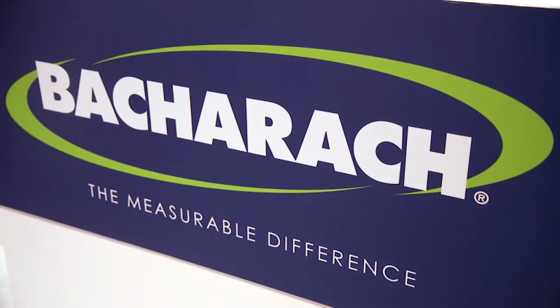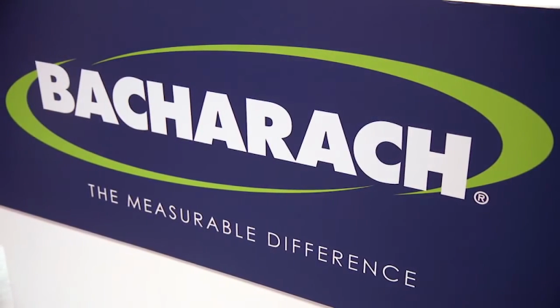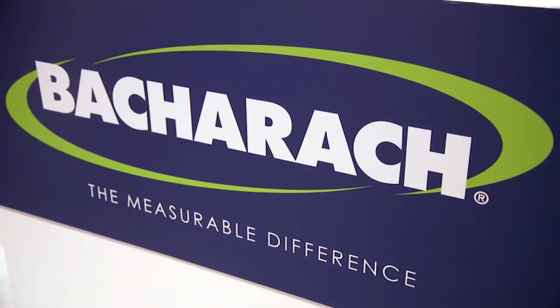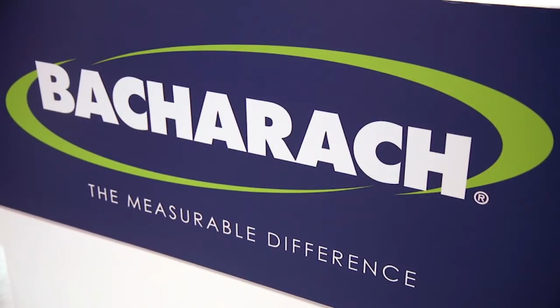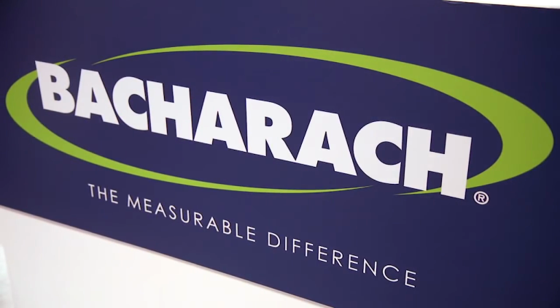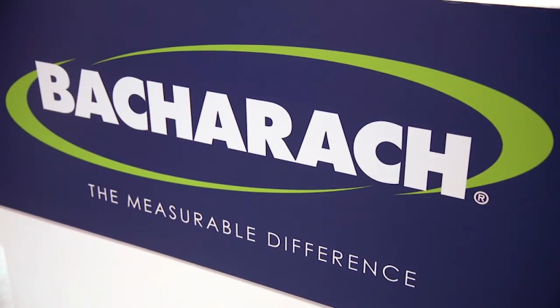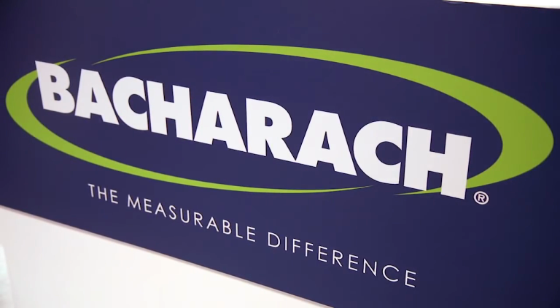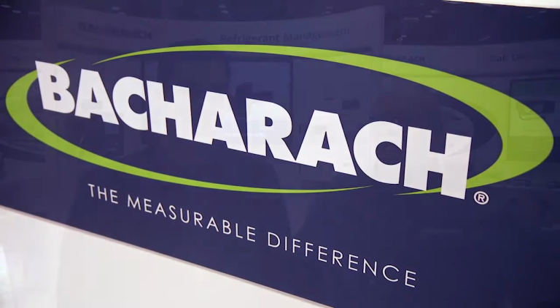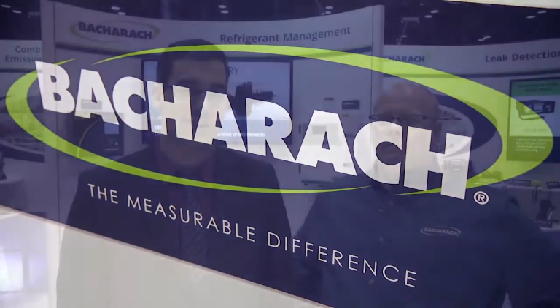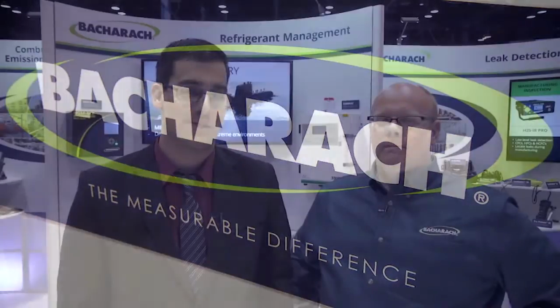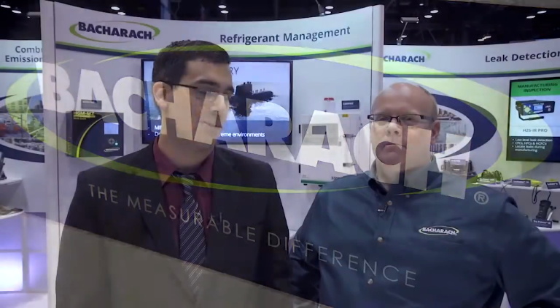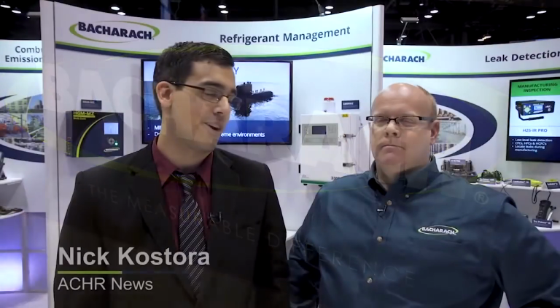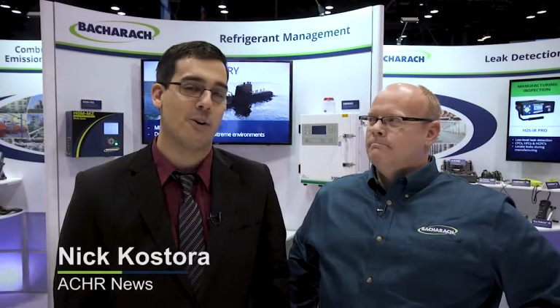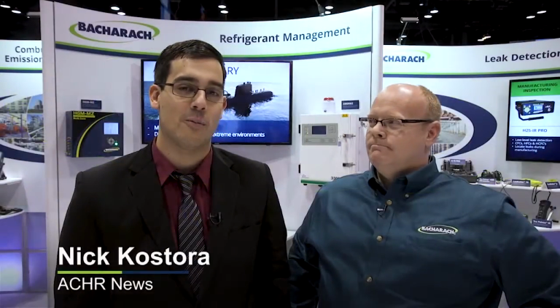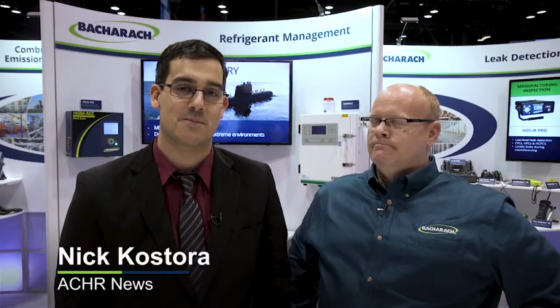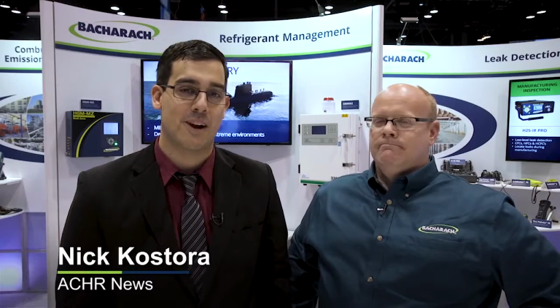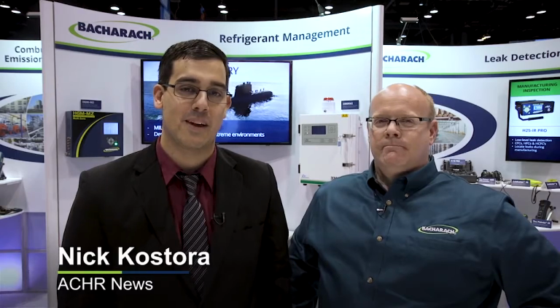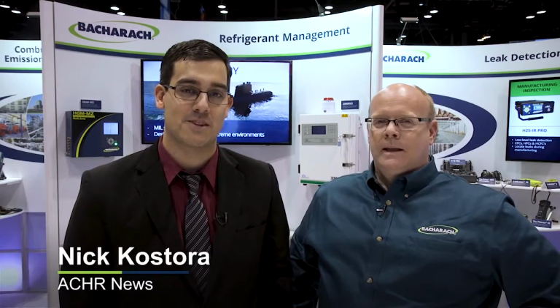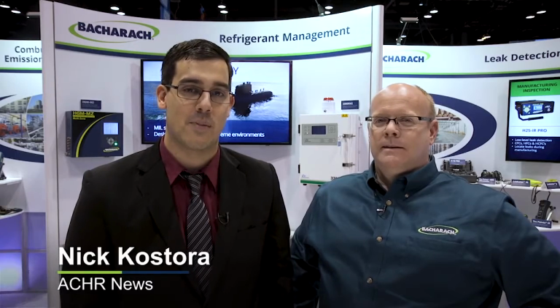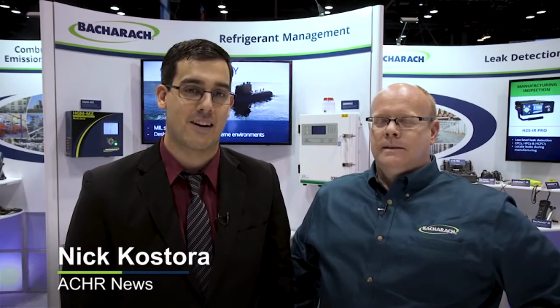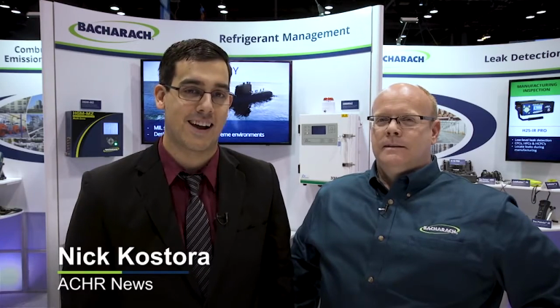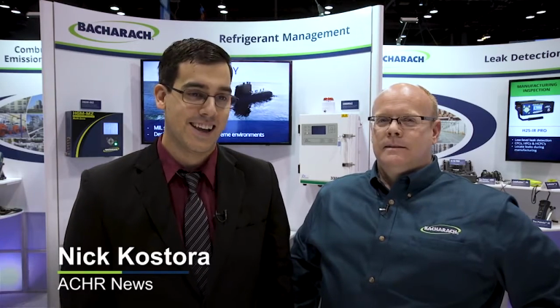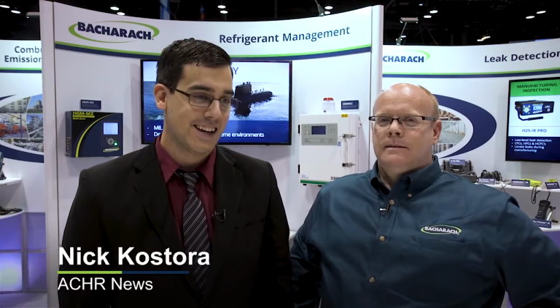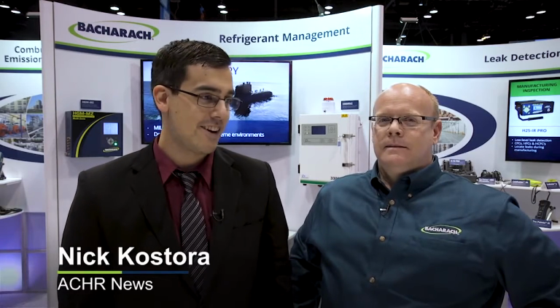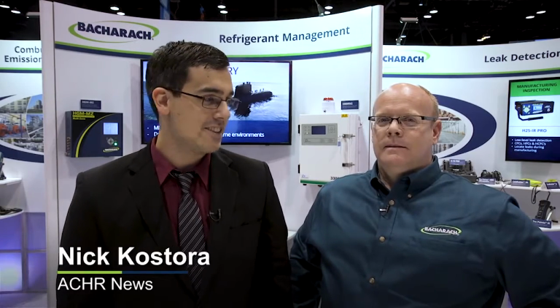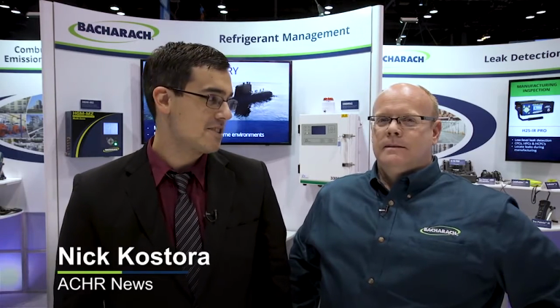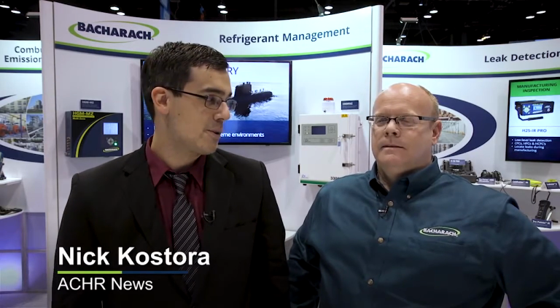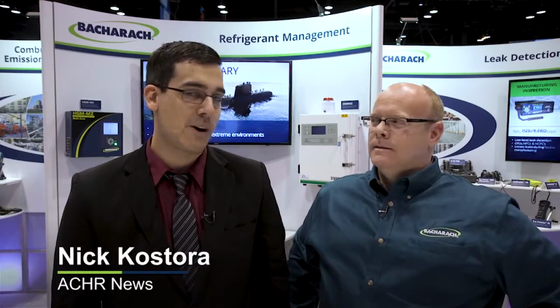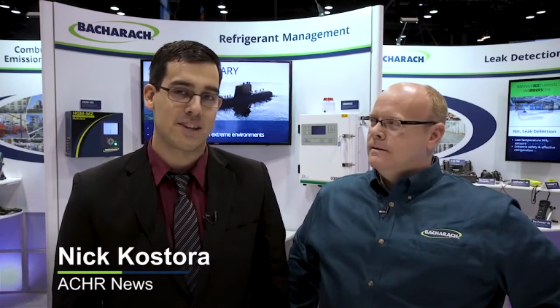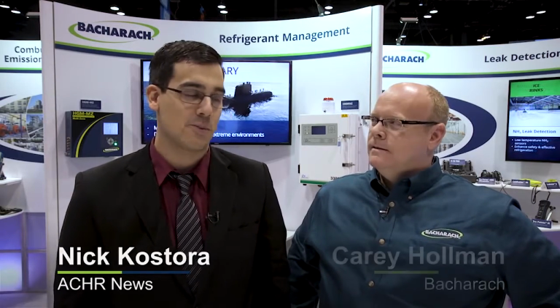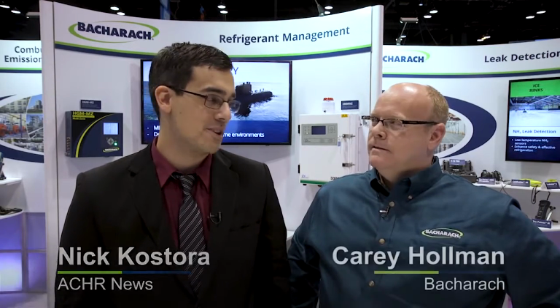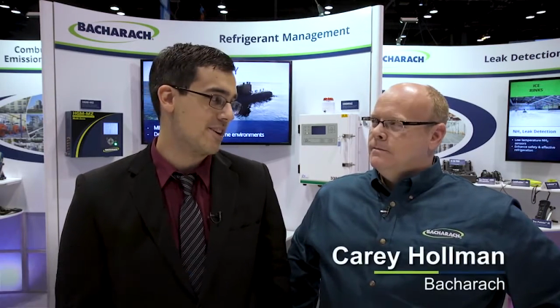This is Nick Castoro, the web editor for the ACHR News. I'm here with Kerry Holman, he's the product manager for Bacharach. Kerry, can you tell us a little bit about what's at the booth this year?